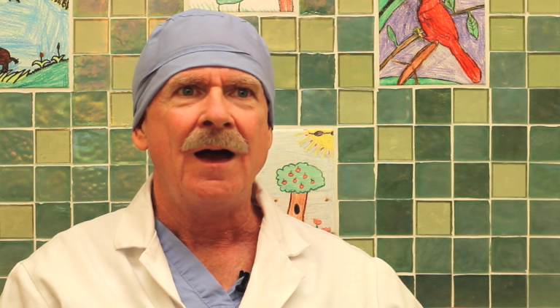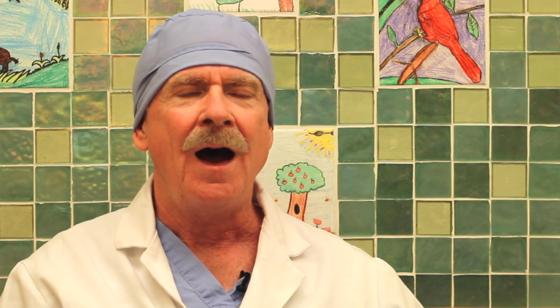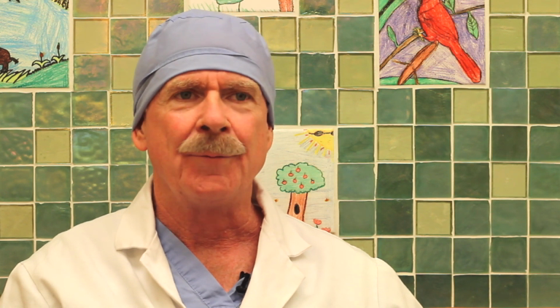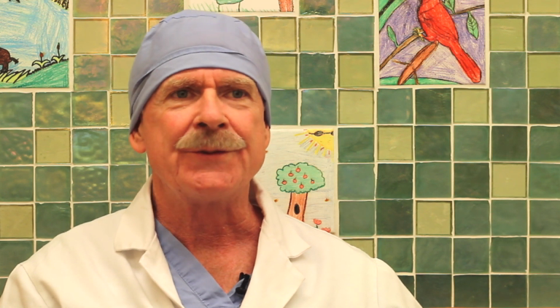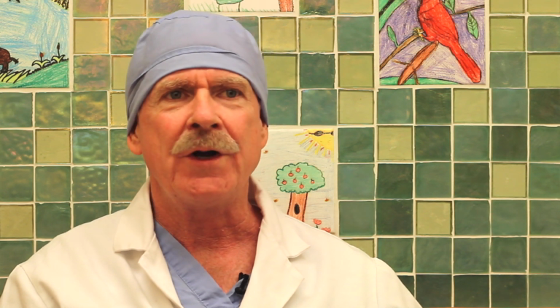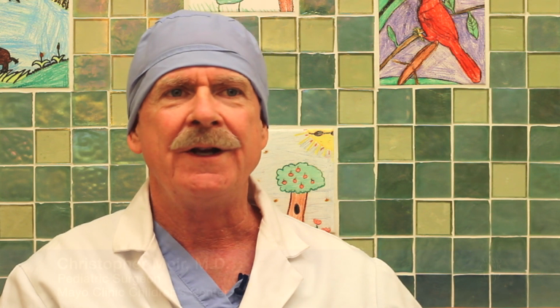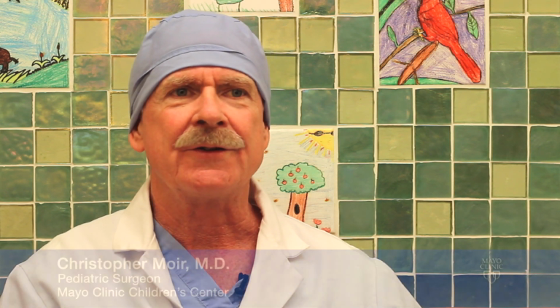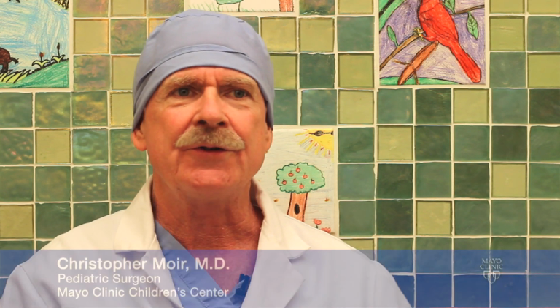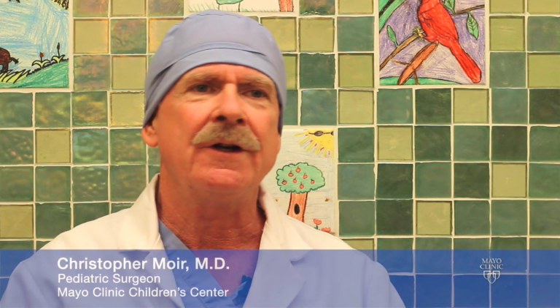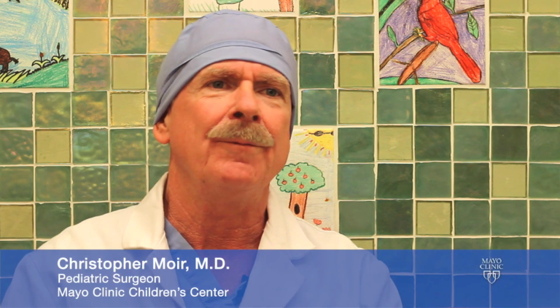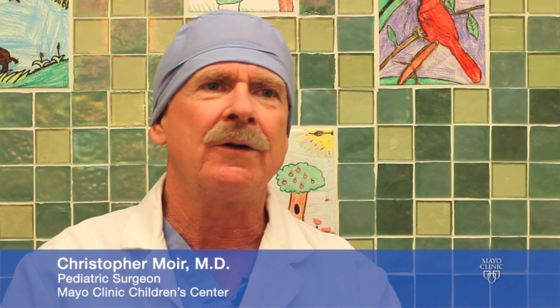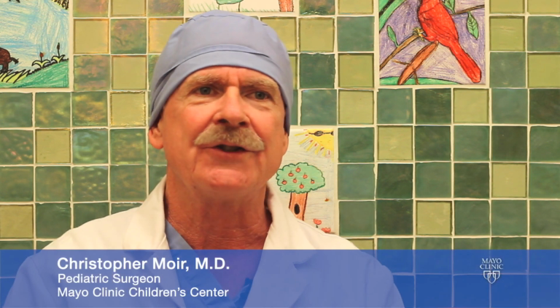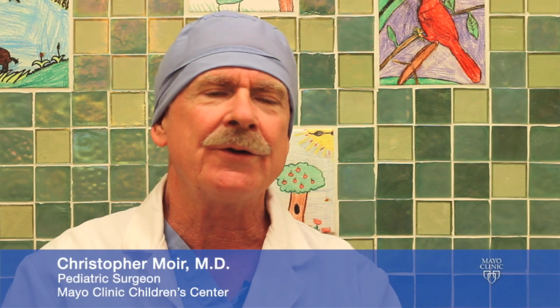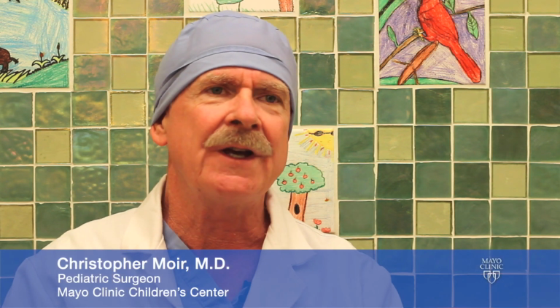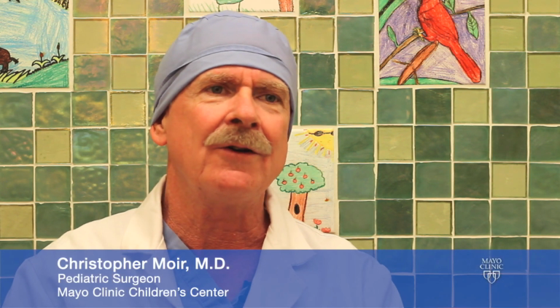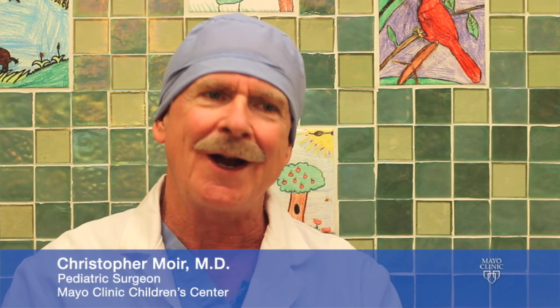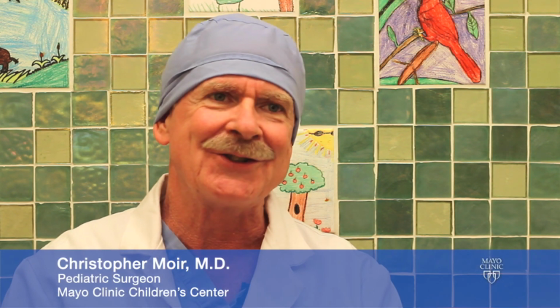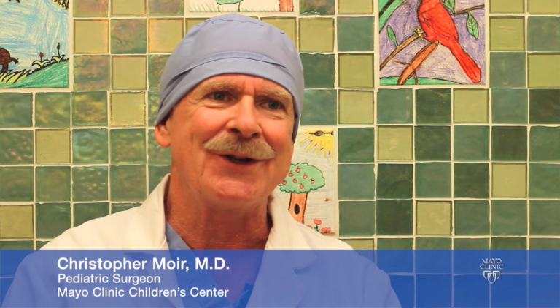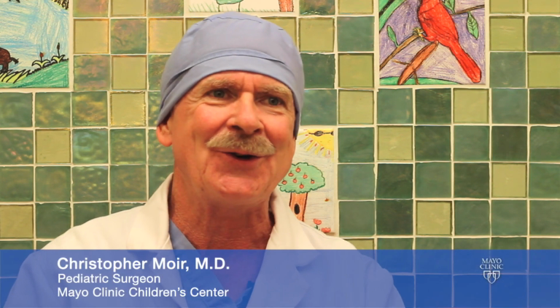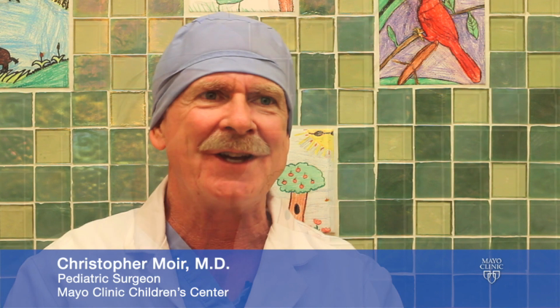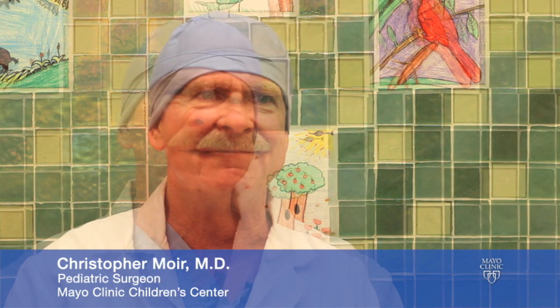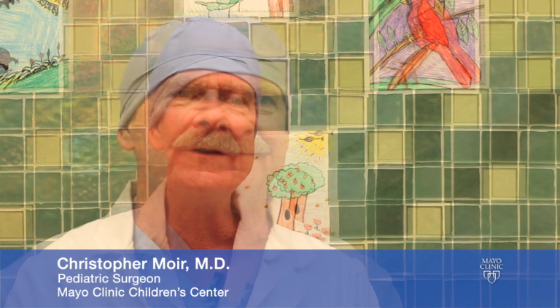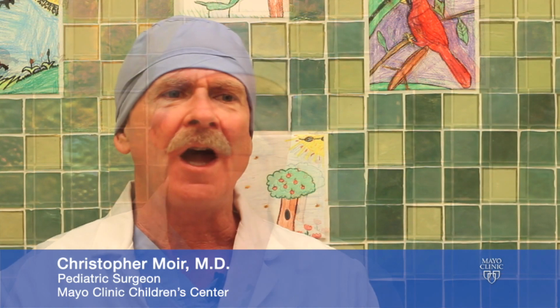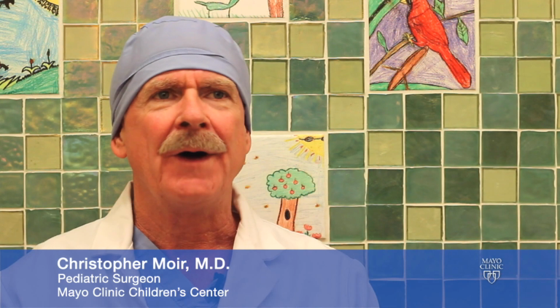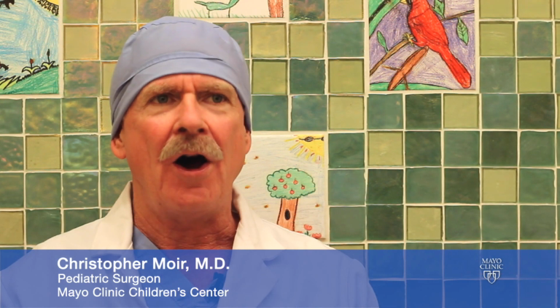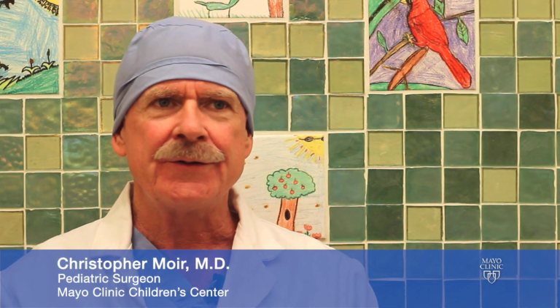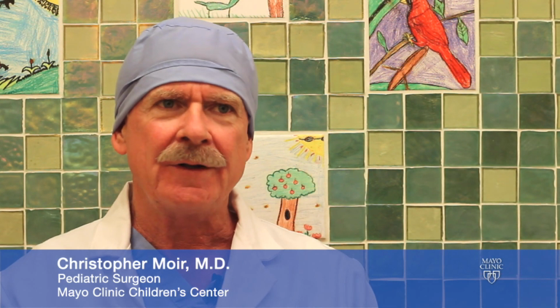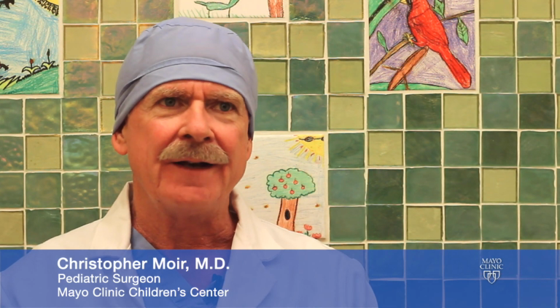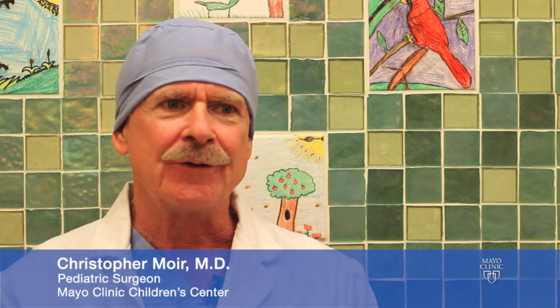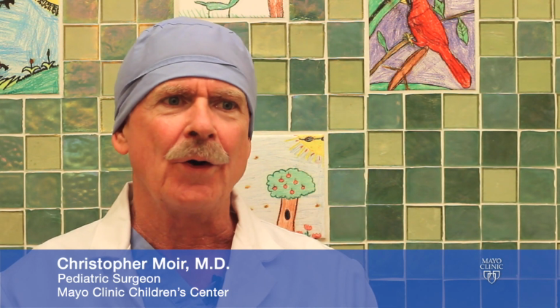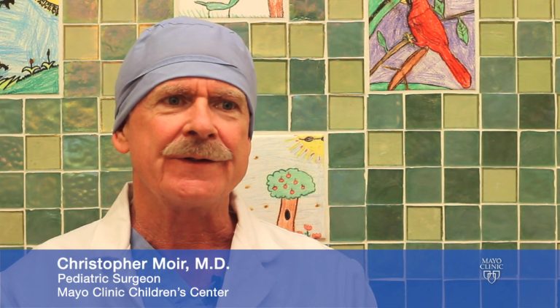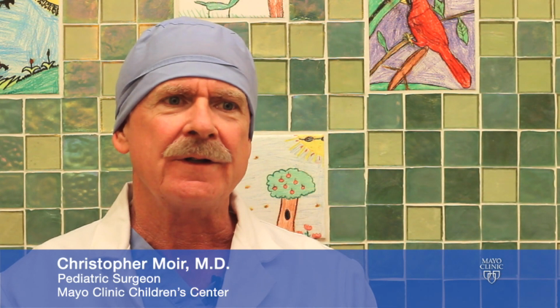Hi, I'm Chris Moyer, pediatric surgeon here at Mayo Clinic Children's Center, Rochester, Minnesota. I'm here to talk about ulcerative colitis and Crohn's disease.